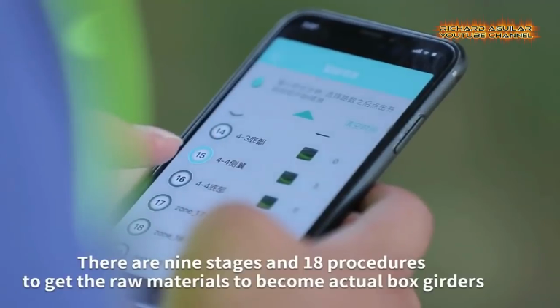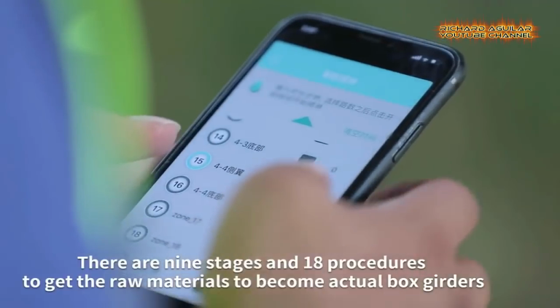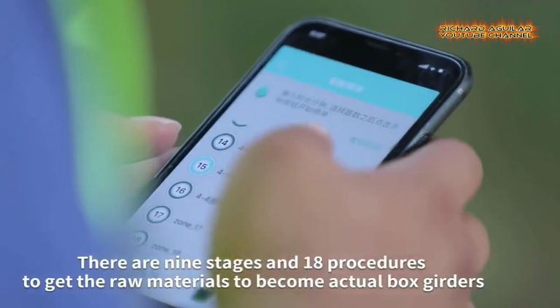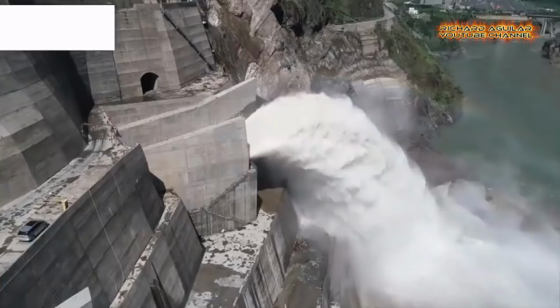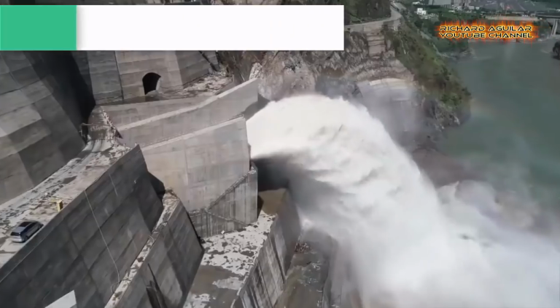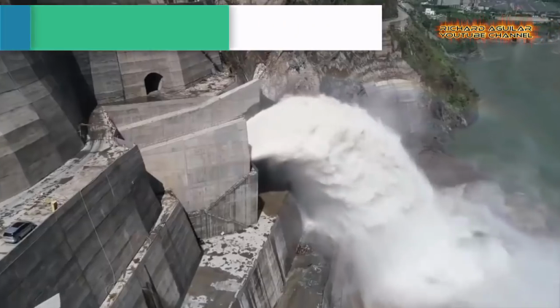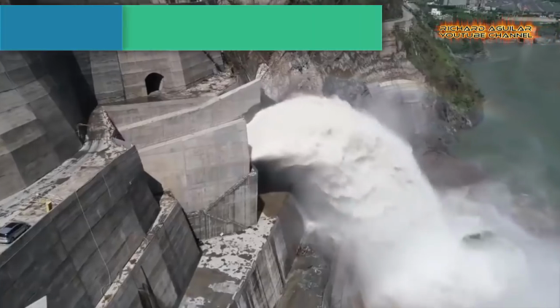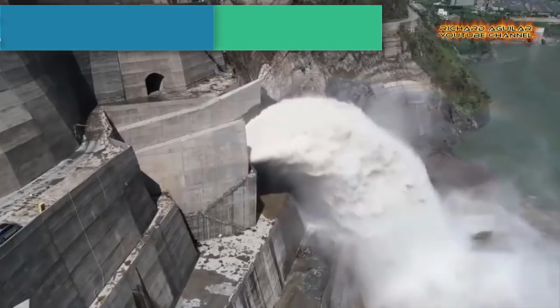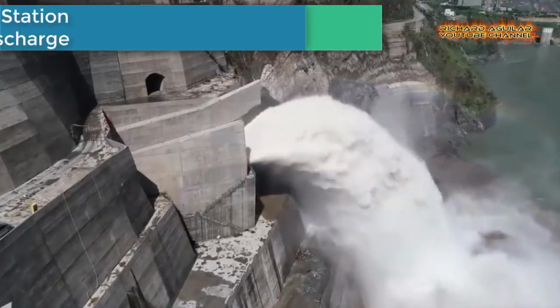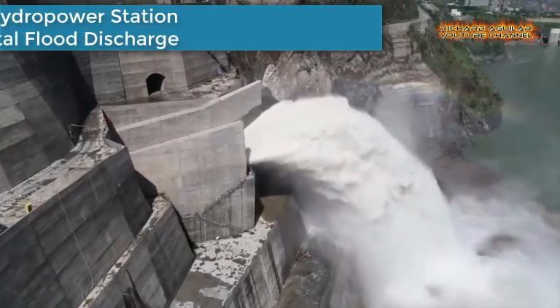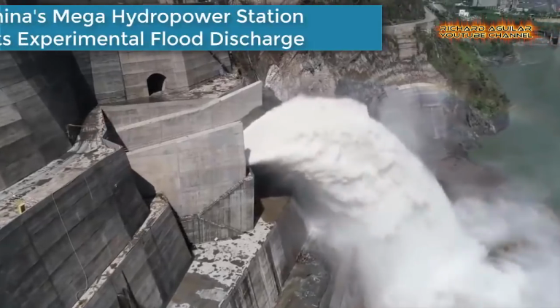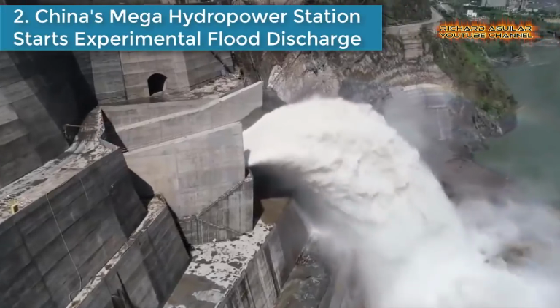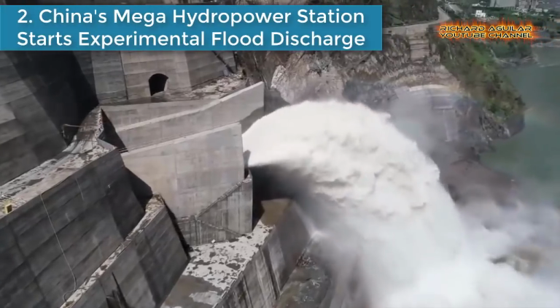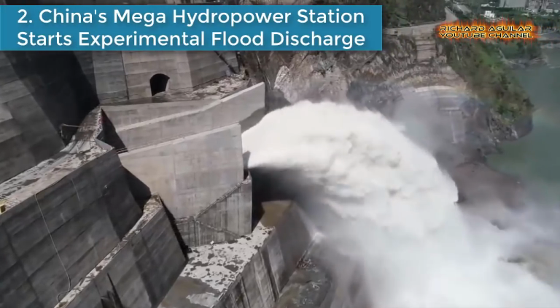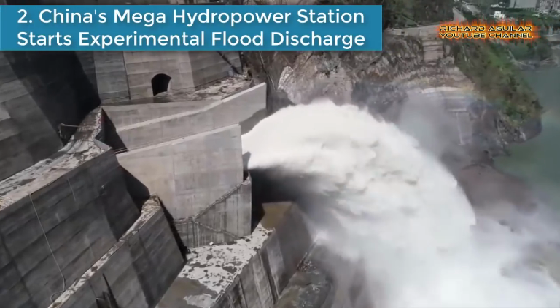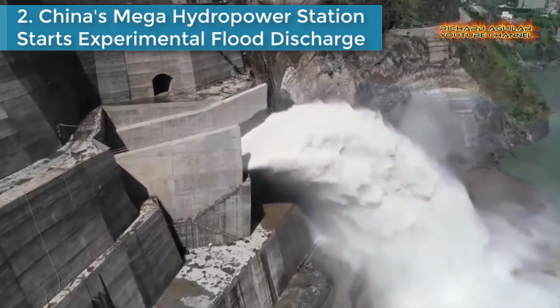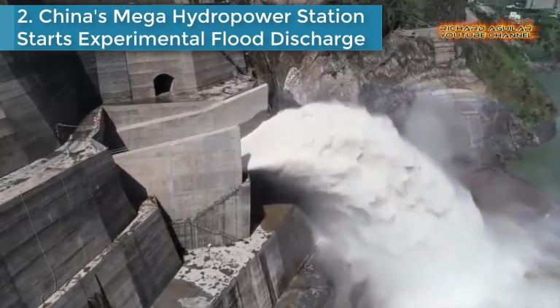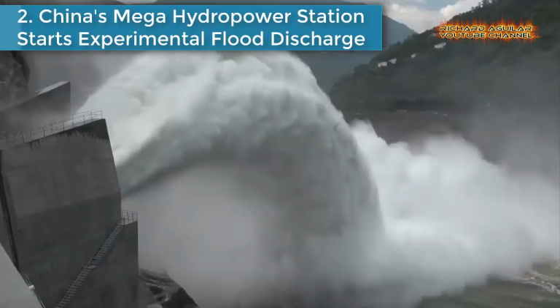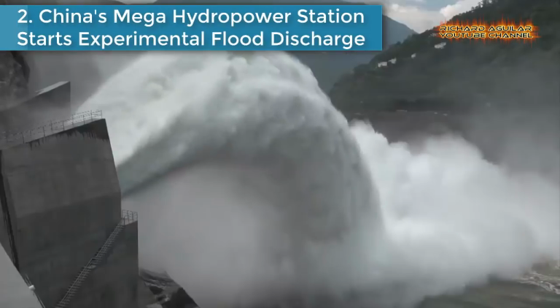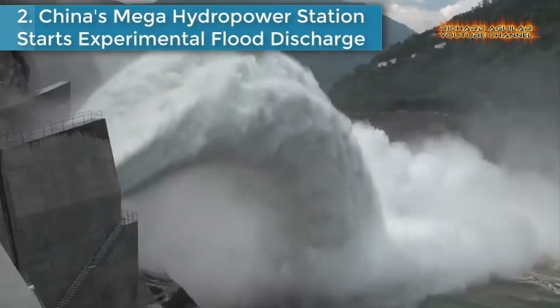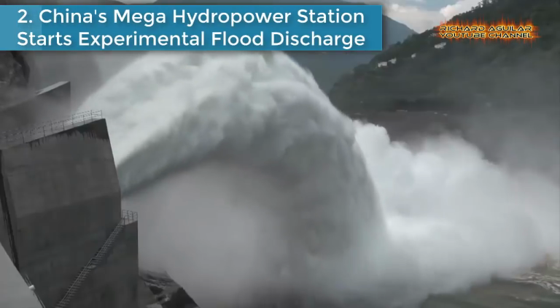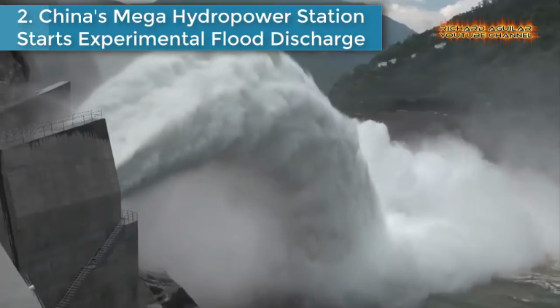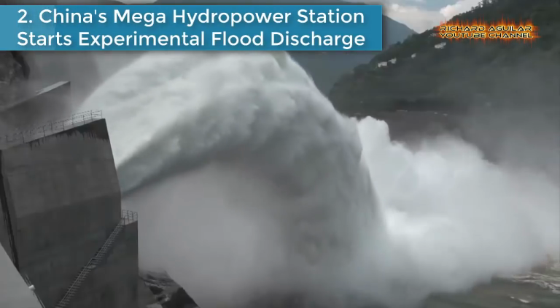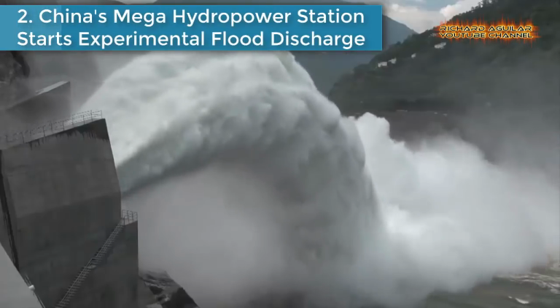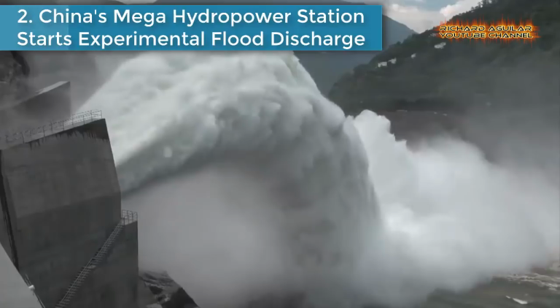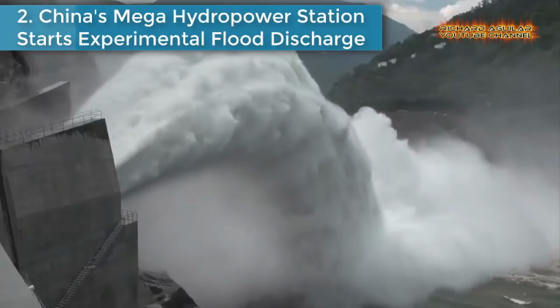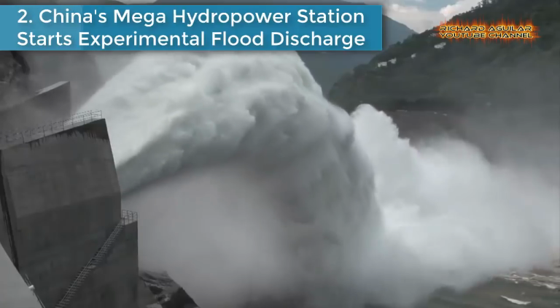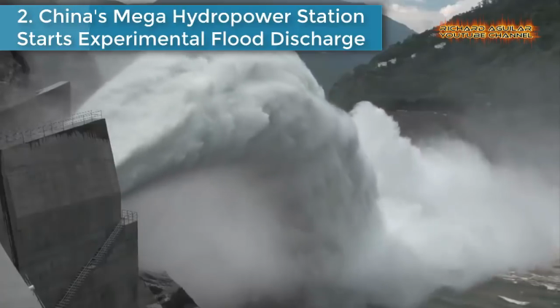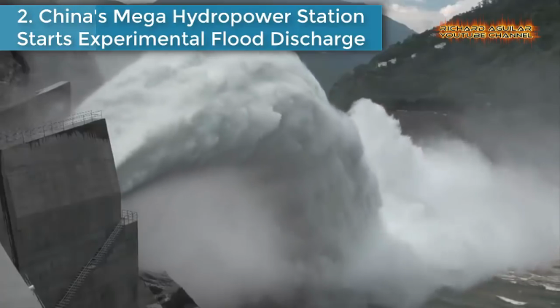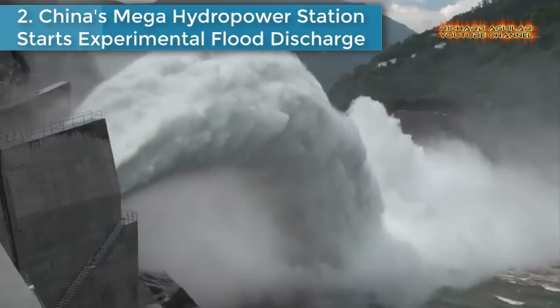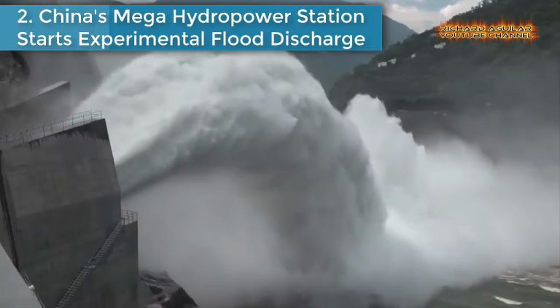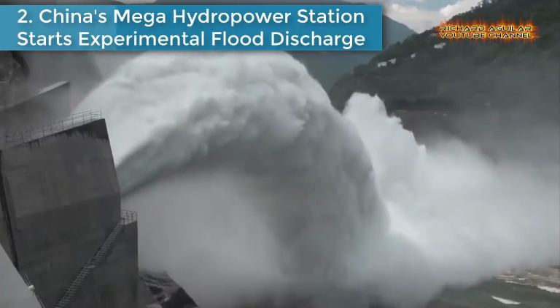Number two is: China's mega hydropower station starts experimental flood discharge.